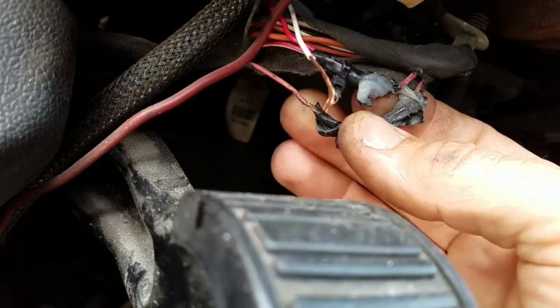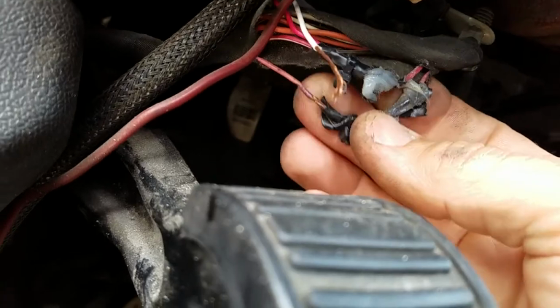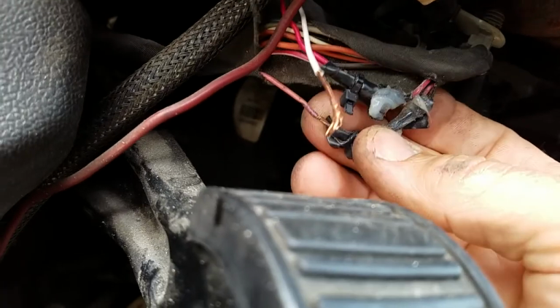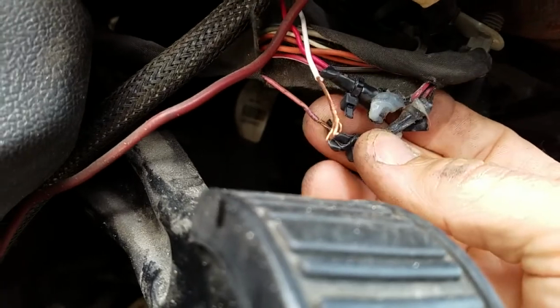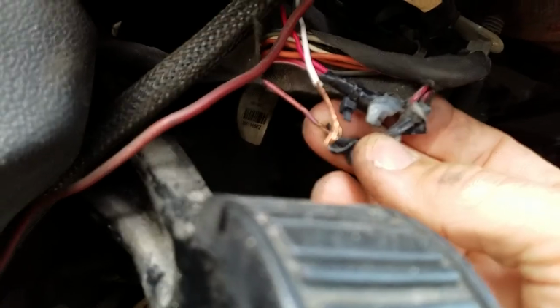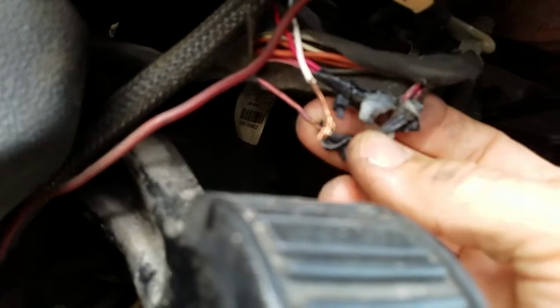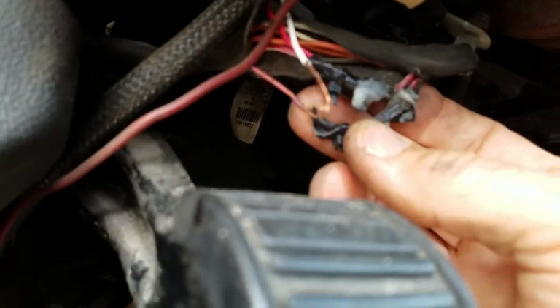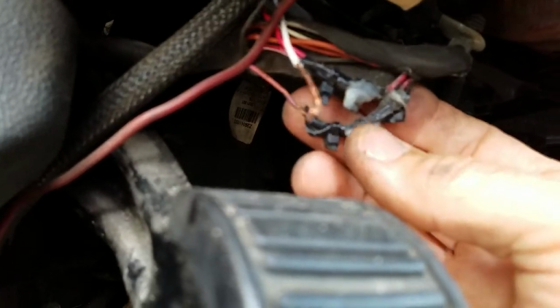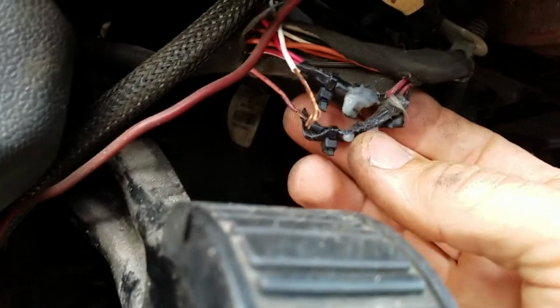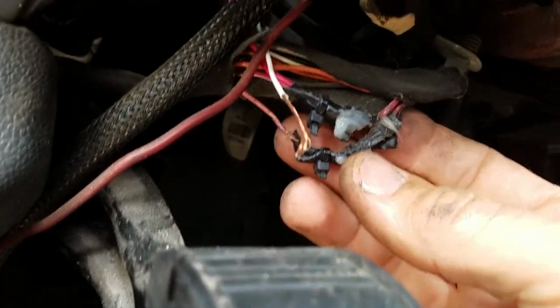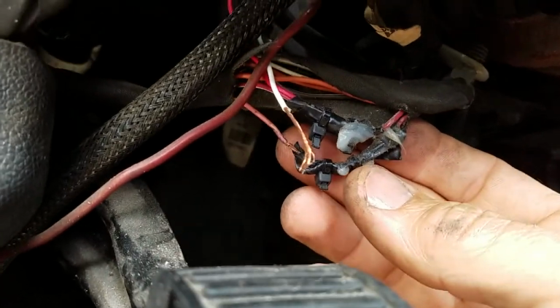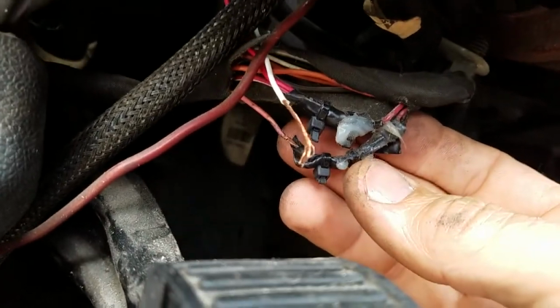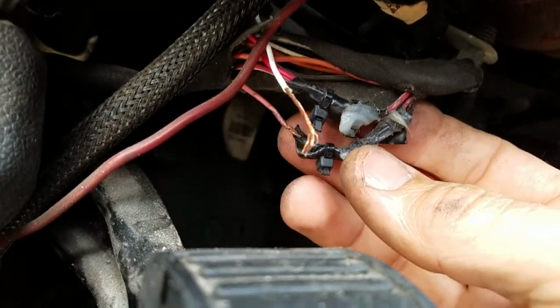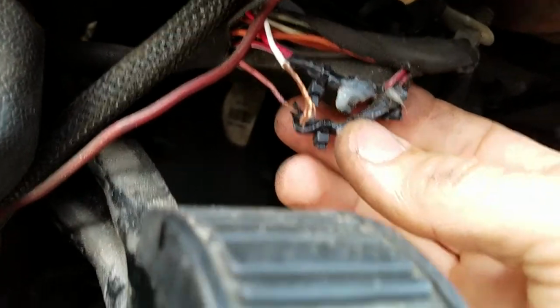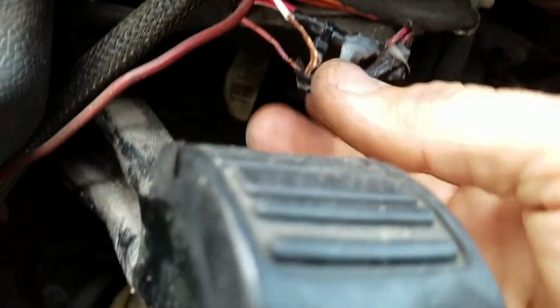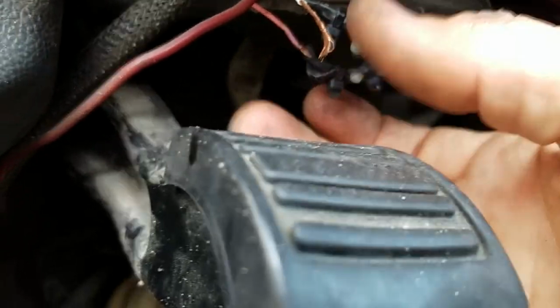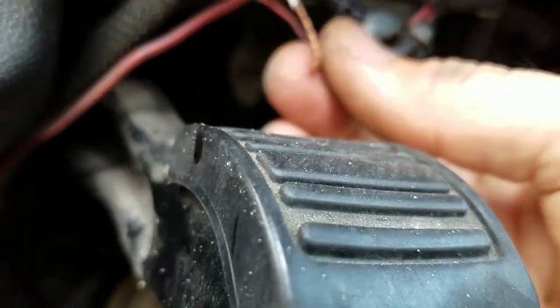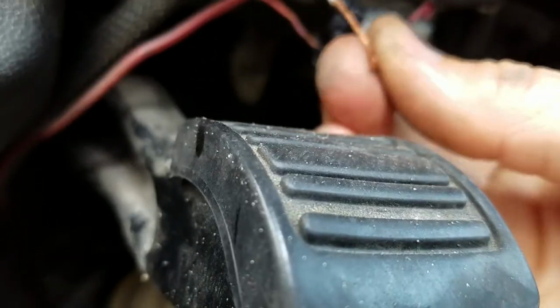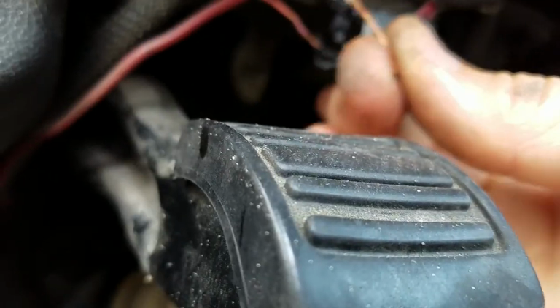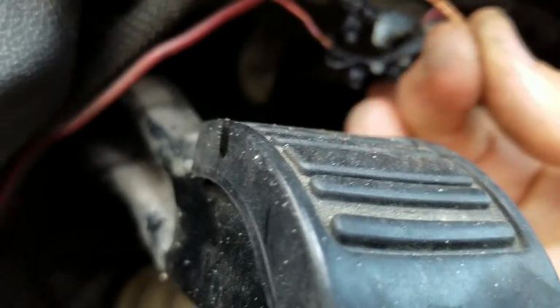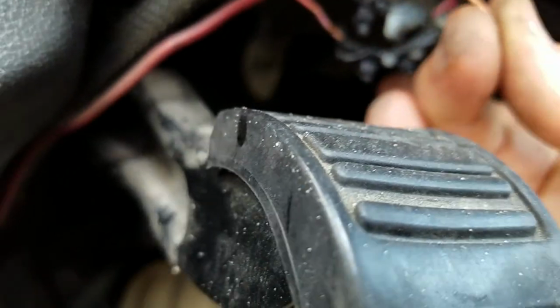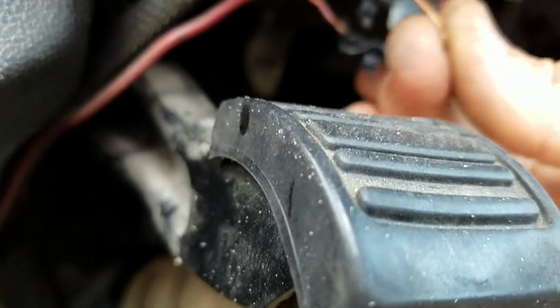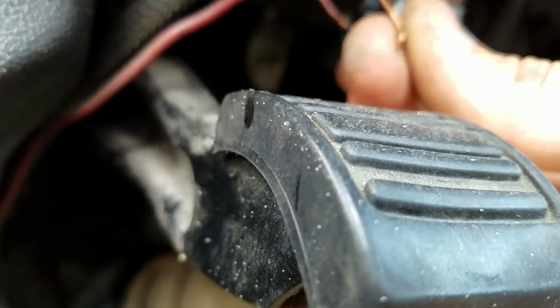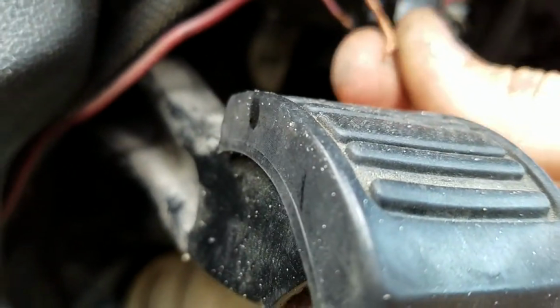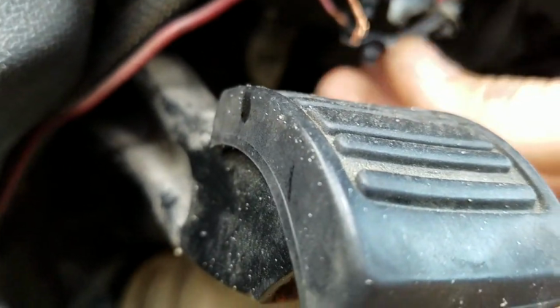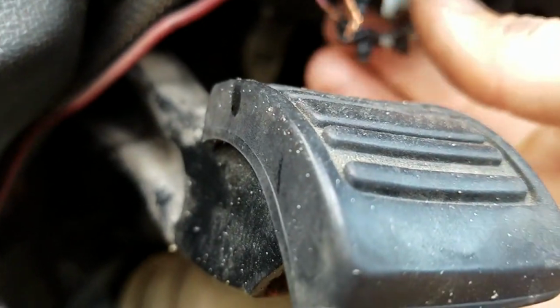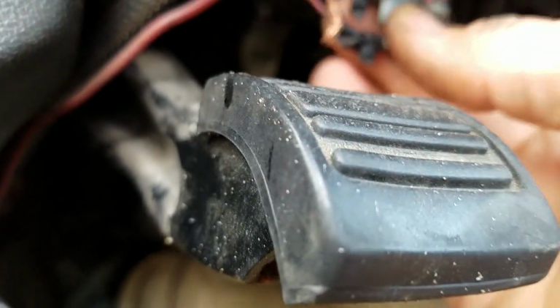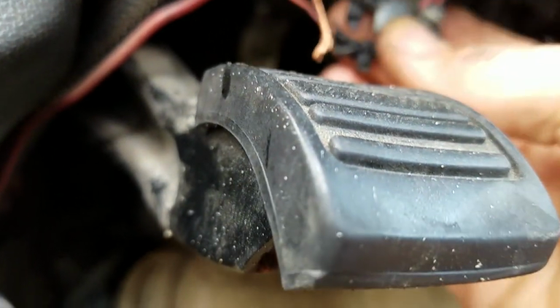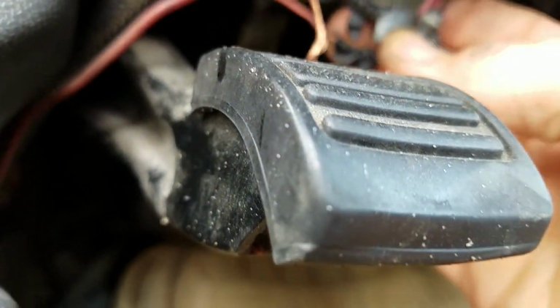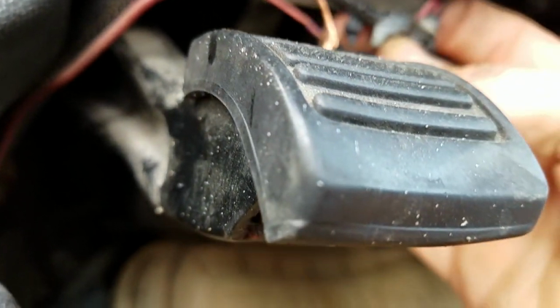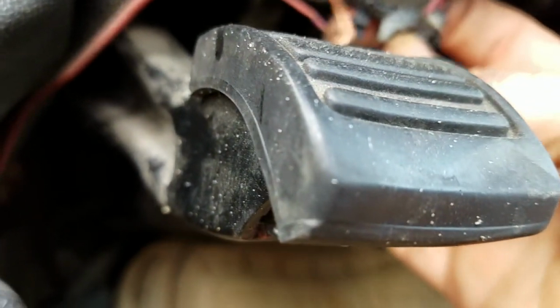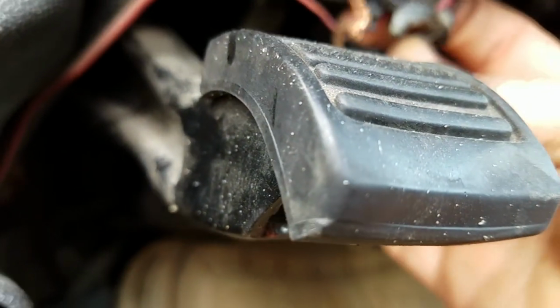But they actually pulled the ignition off too. I'll have to fix that as well.